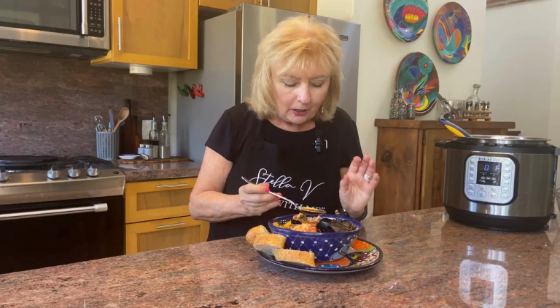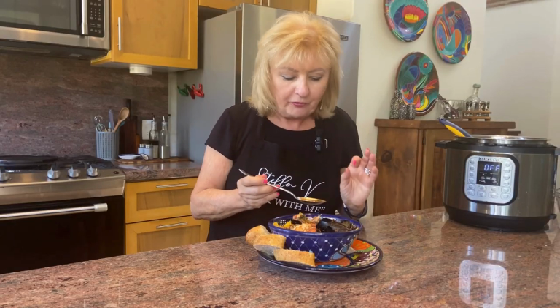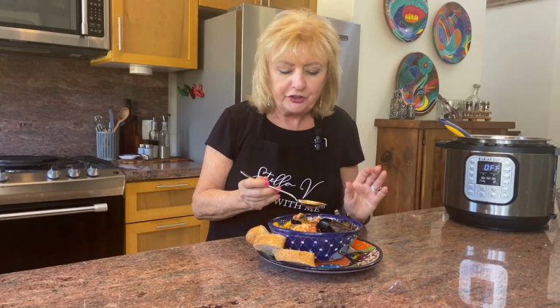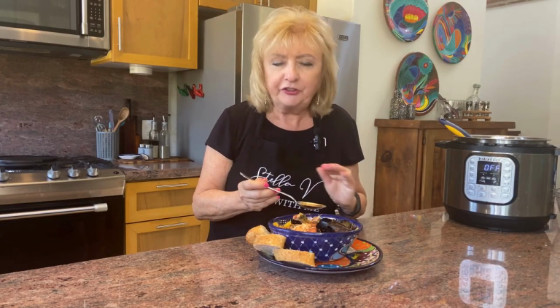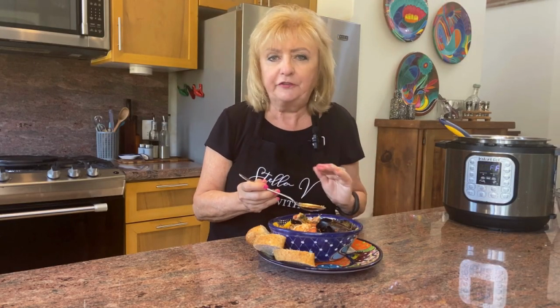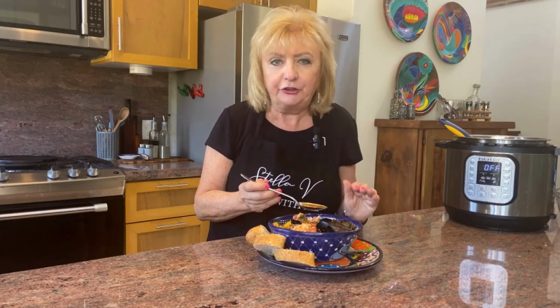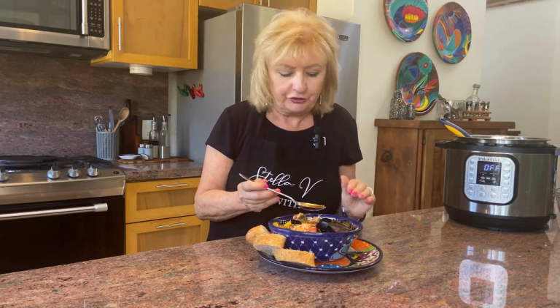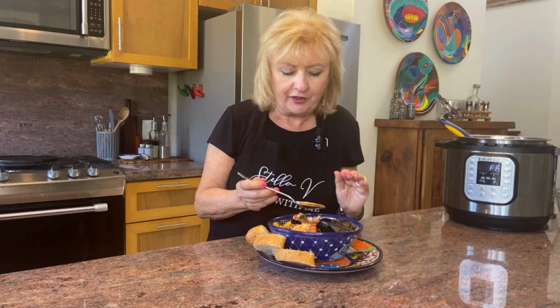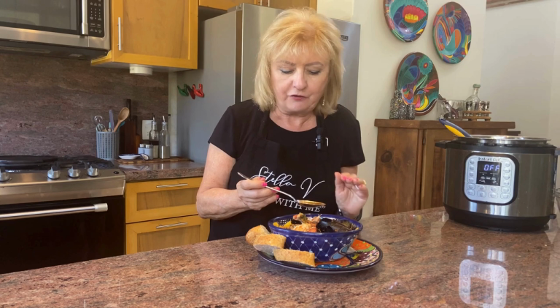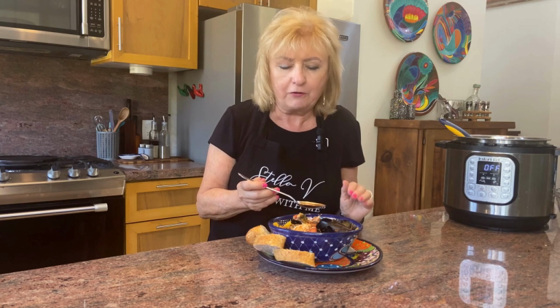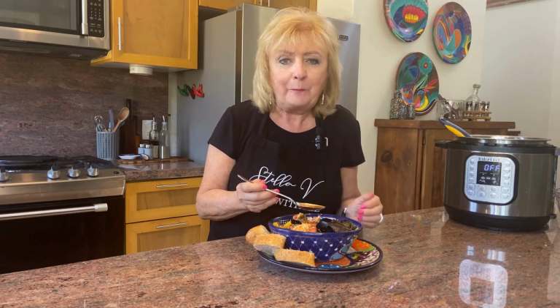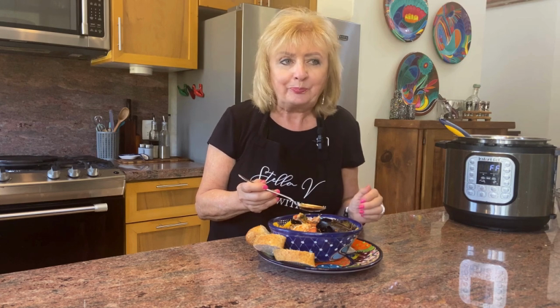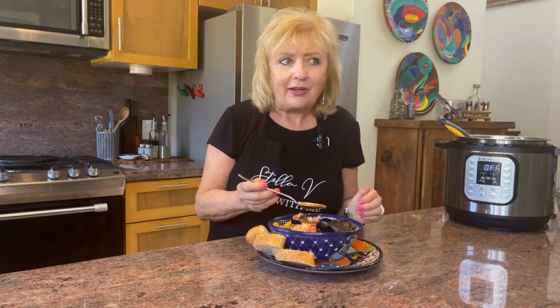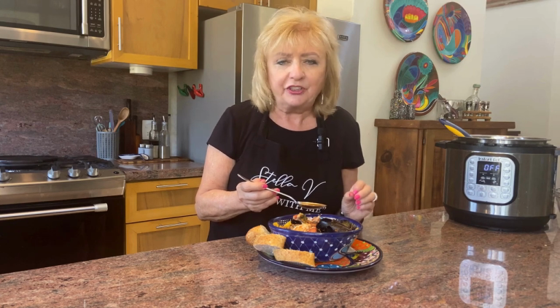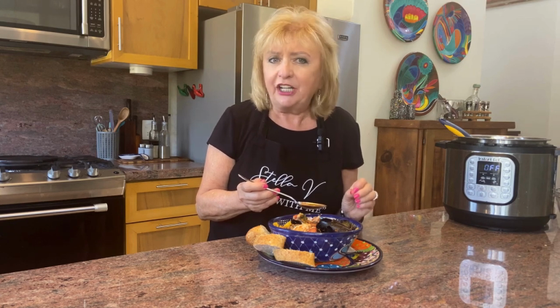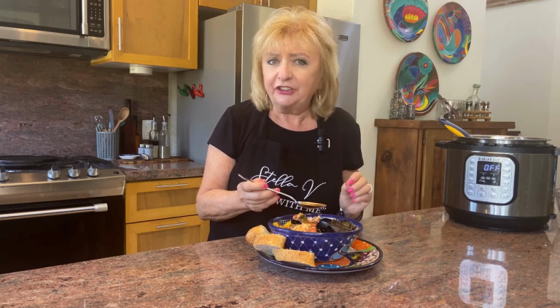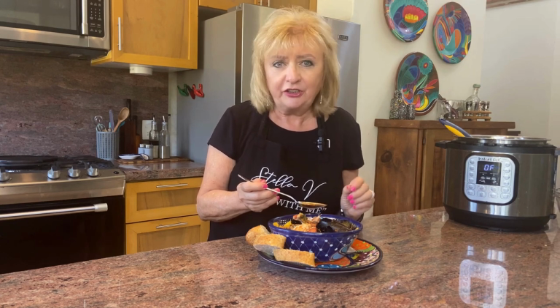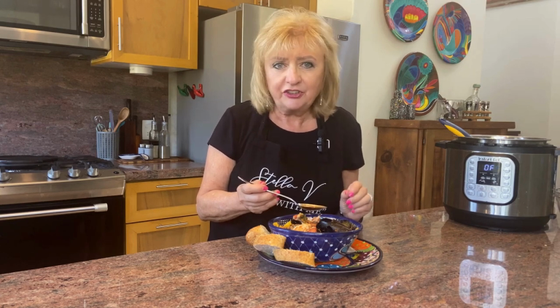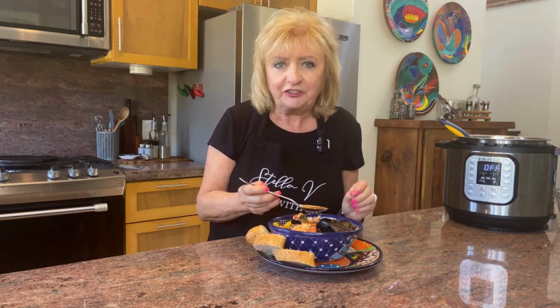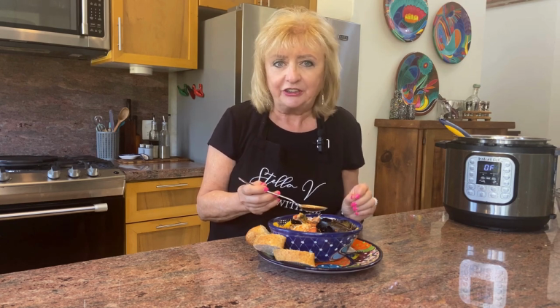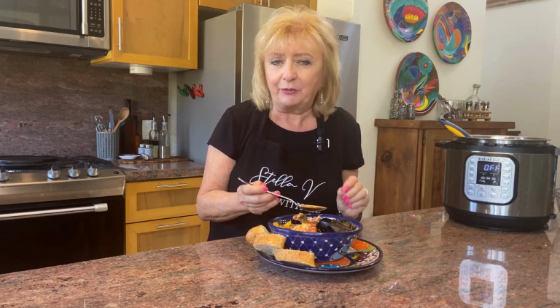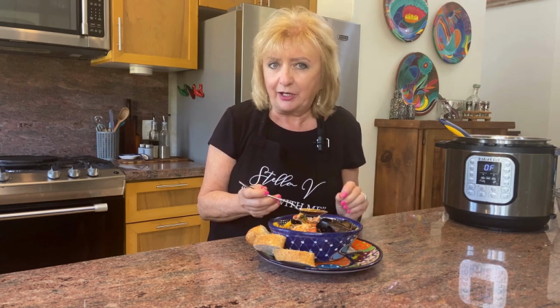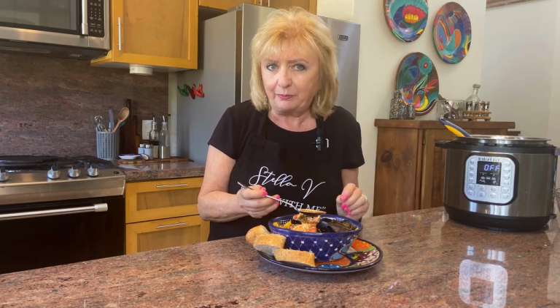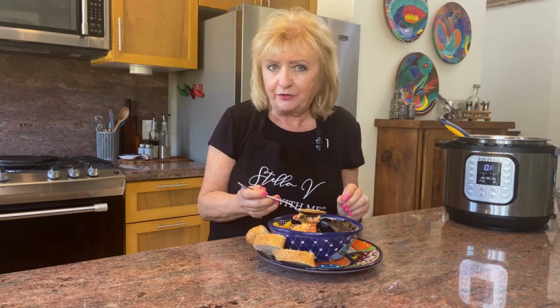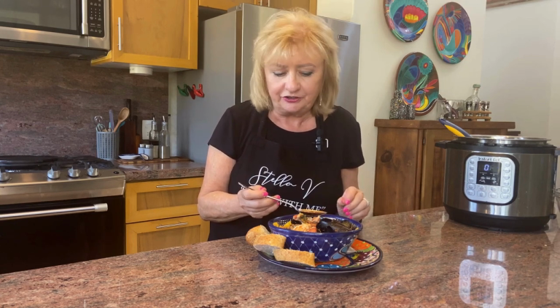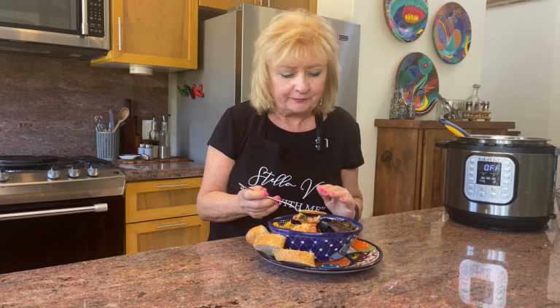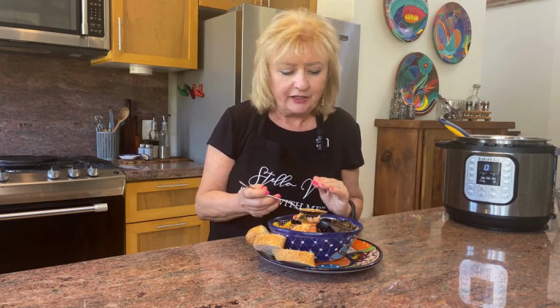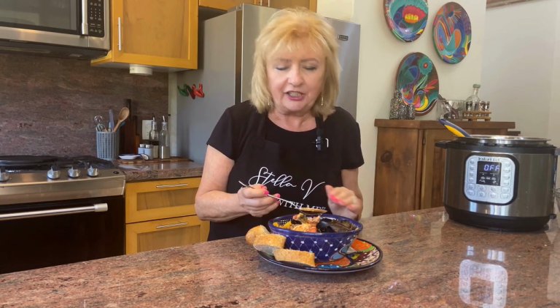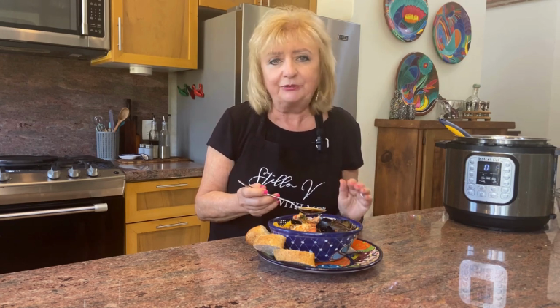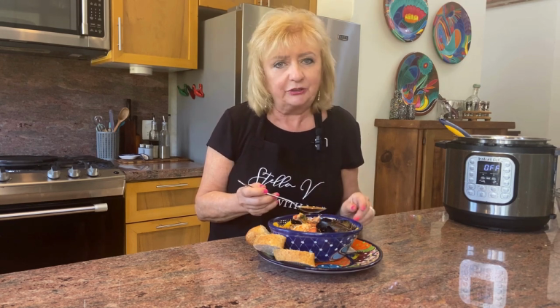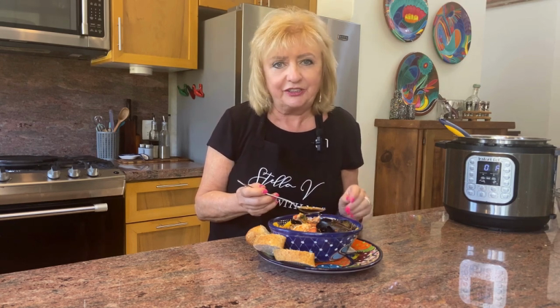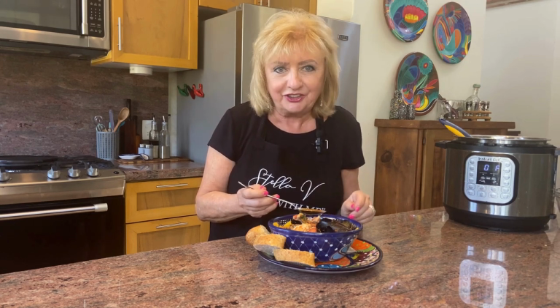The fish is infused with that flavor. It just has a little touch of spice from the red pepper flakes. It's absolutely delicious.